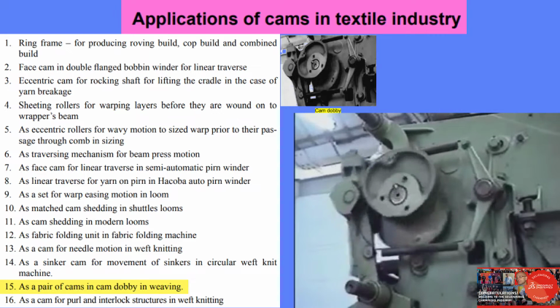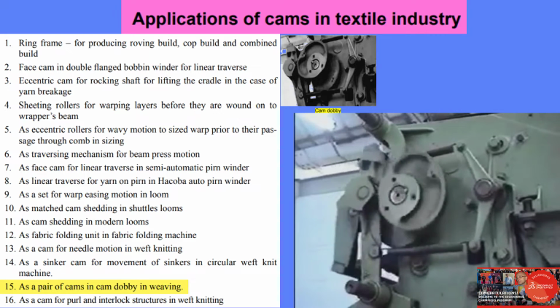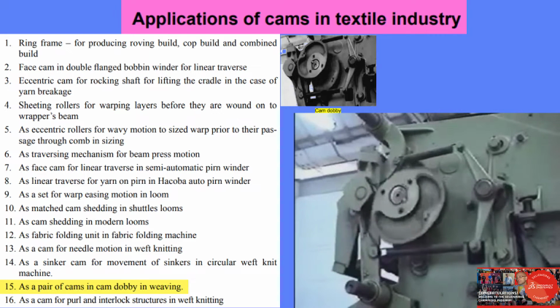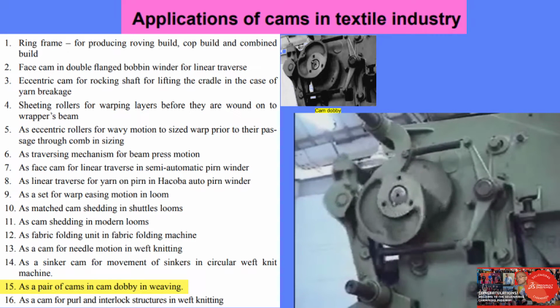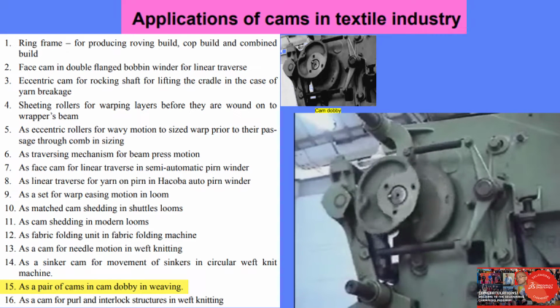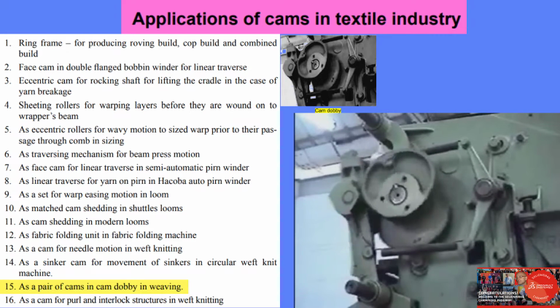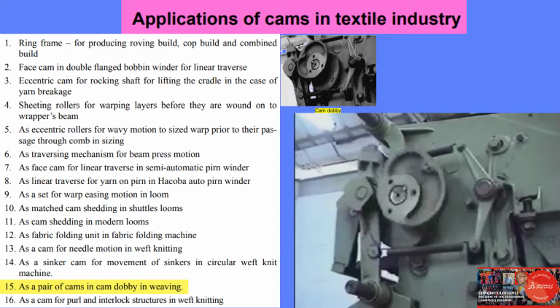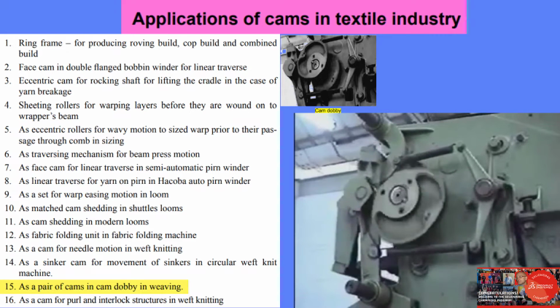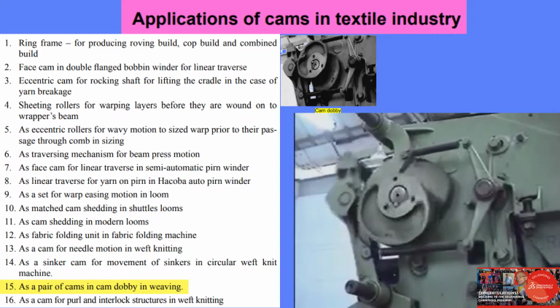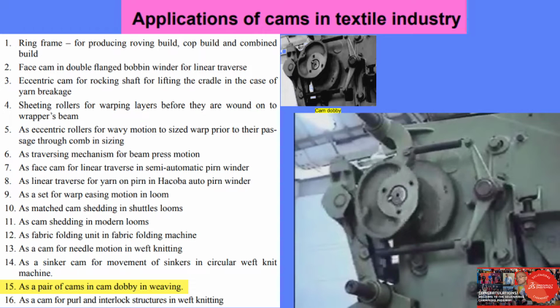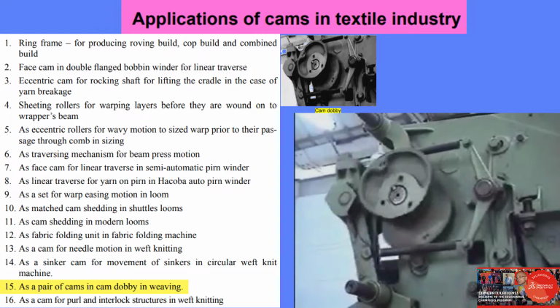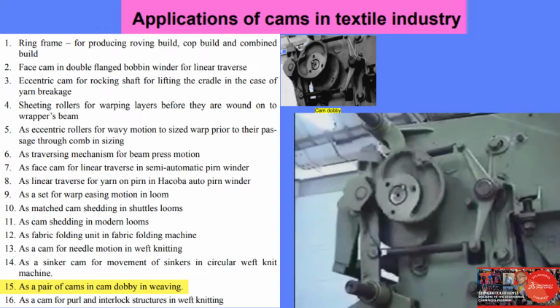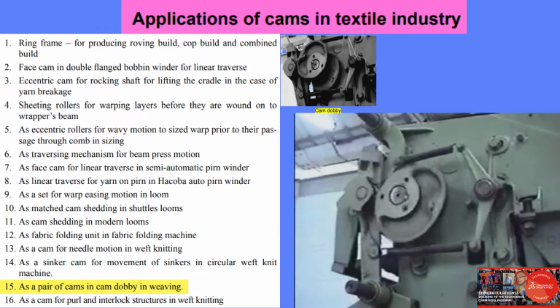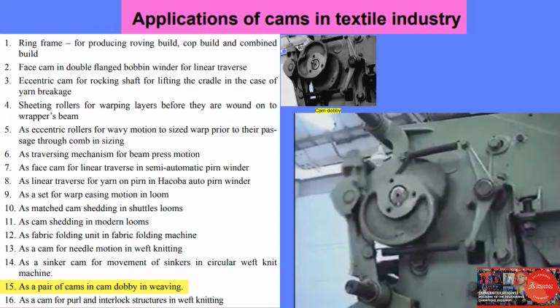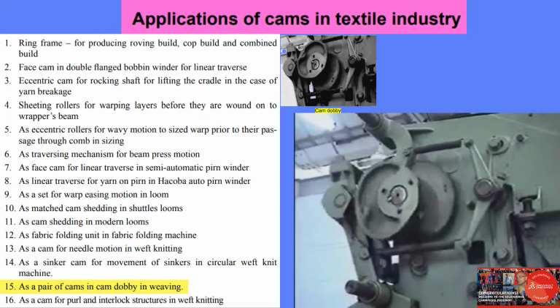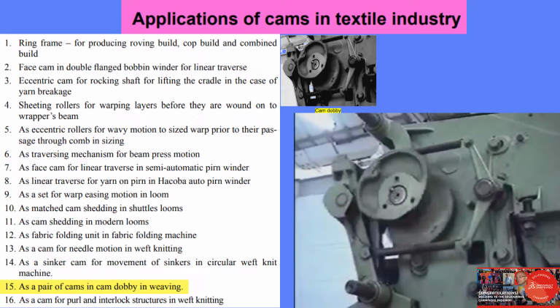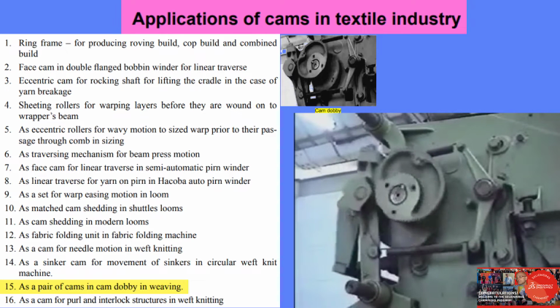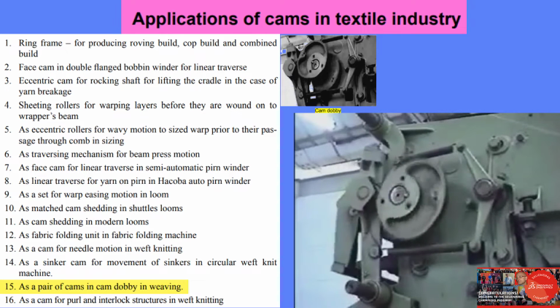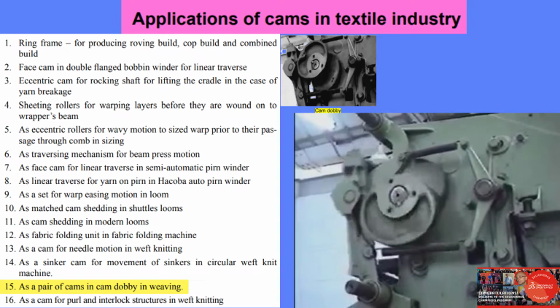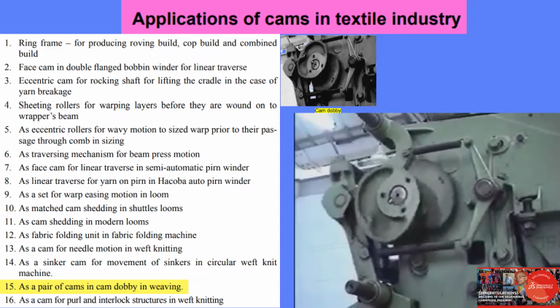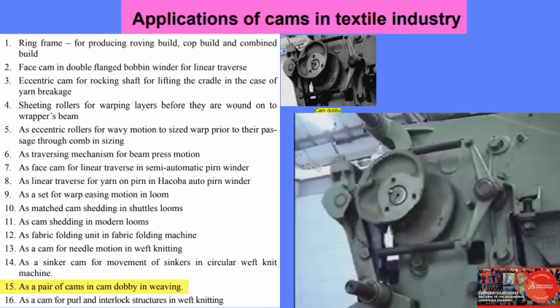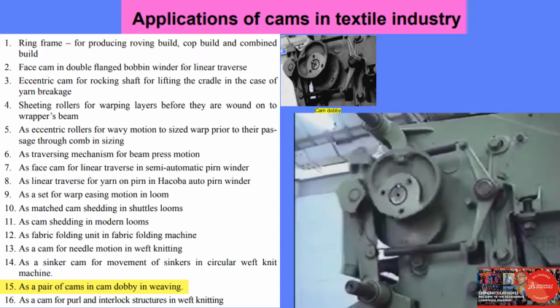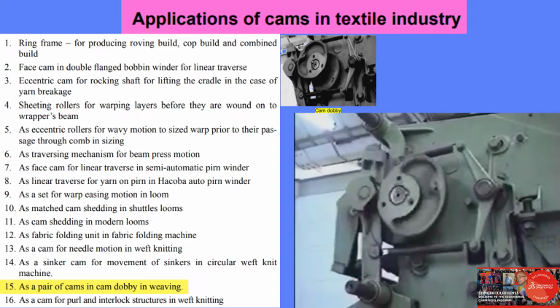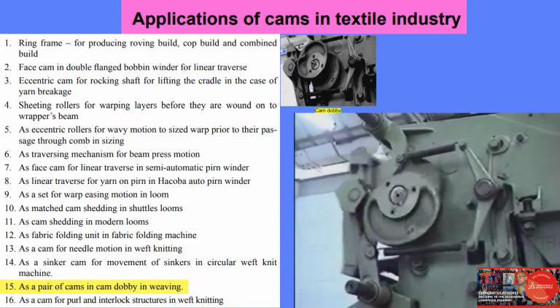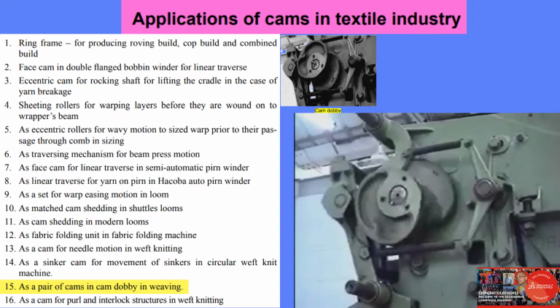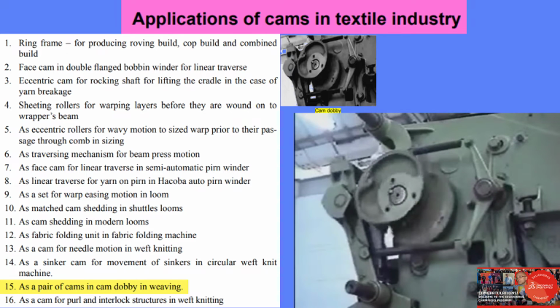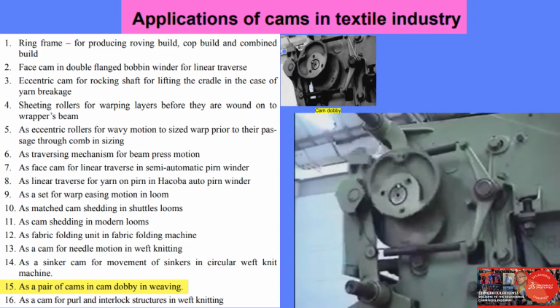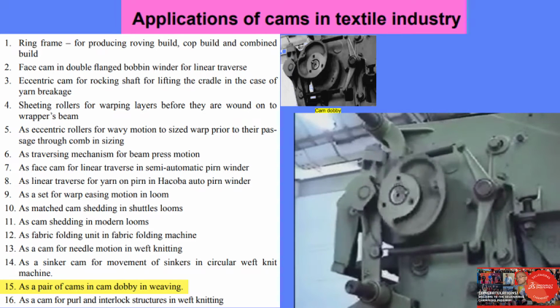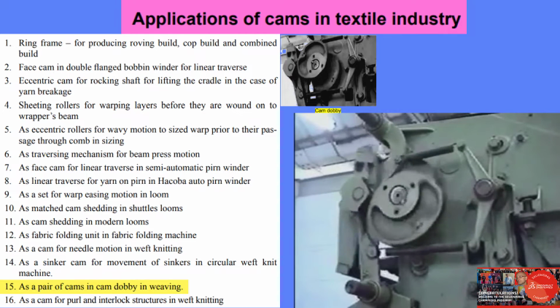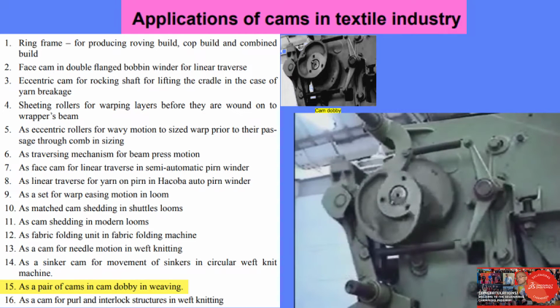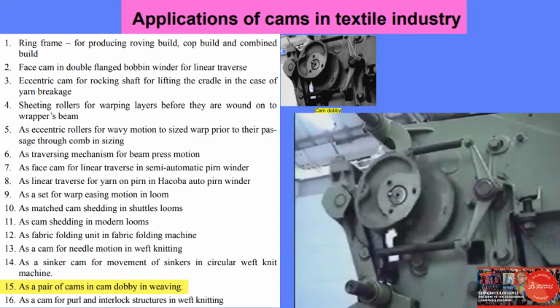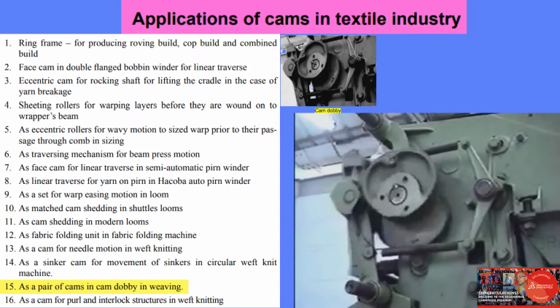Two negative cams are seen driving their respective knives. The cams push the knives away and the springs pull them back.